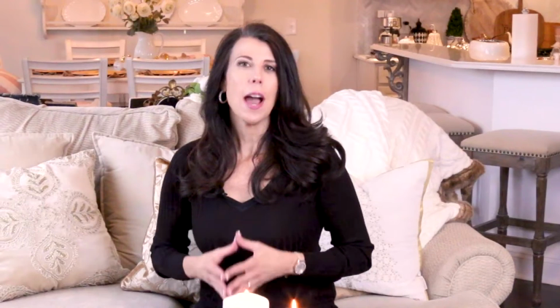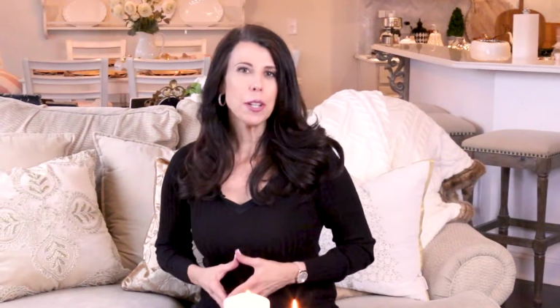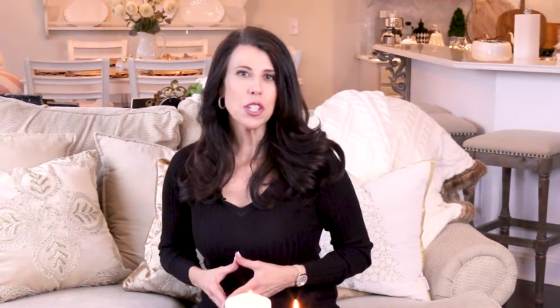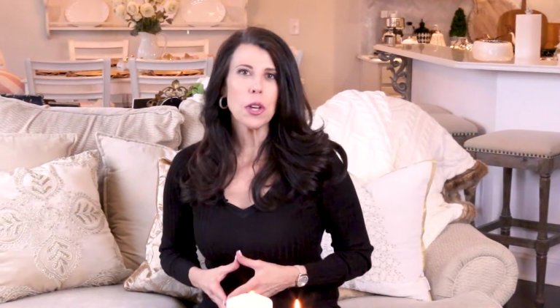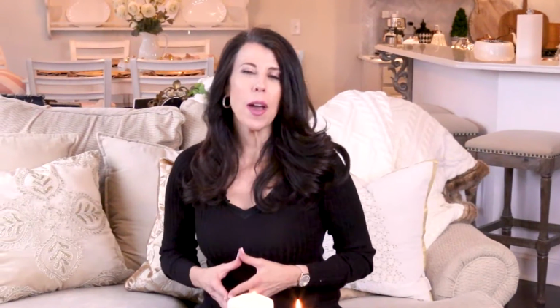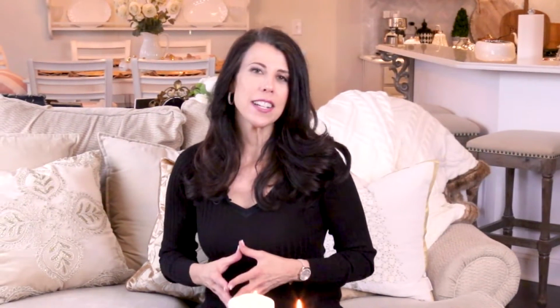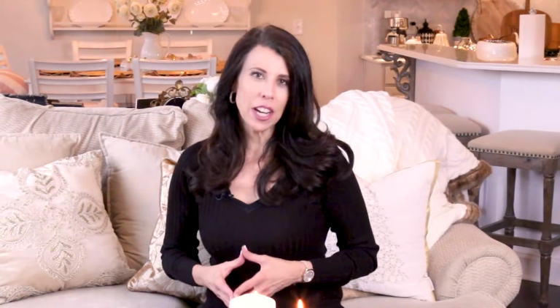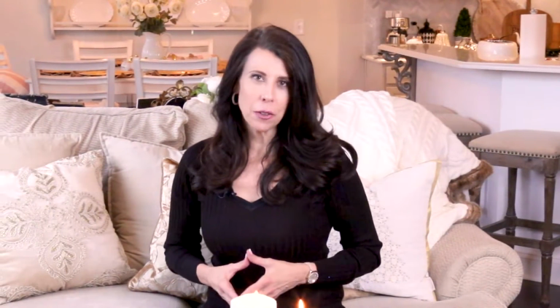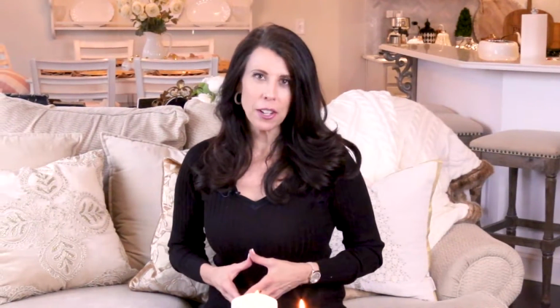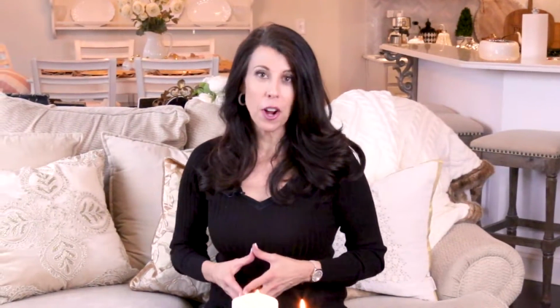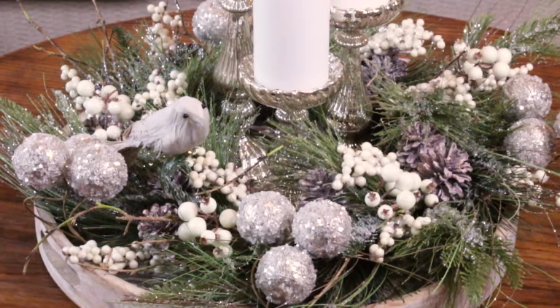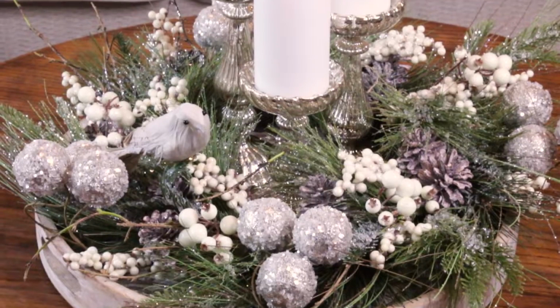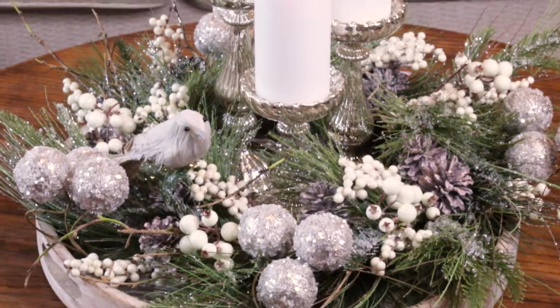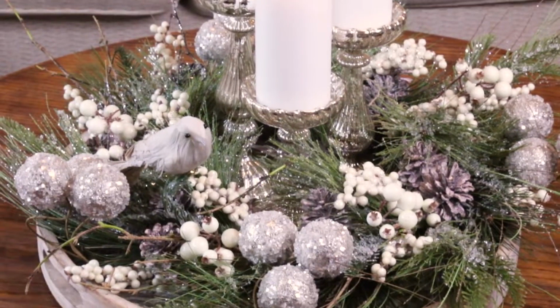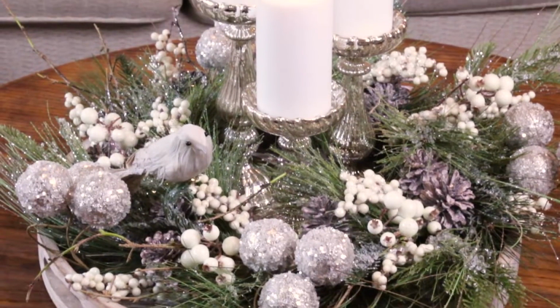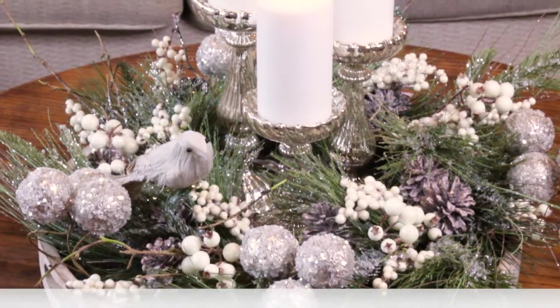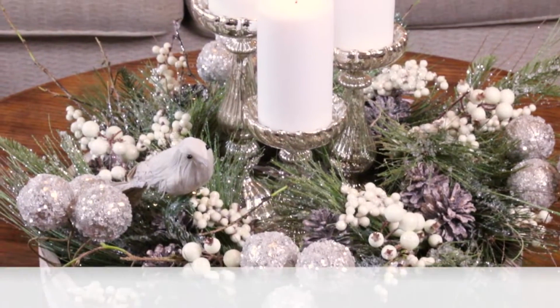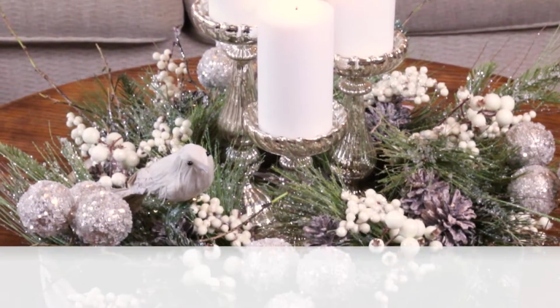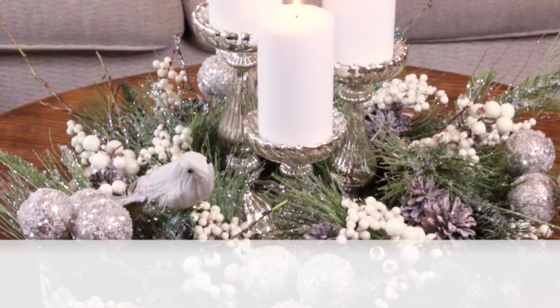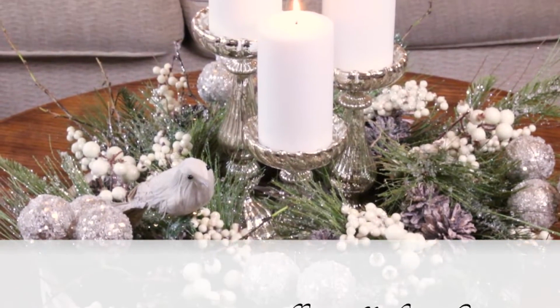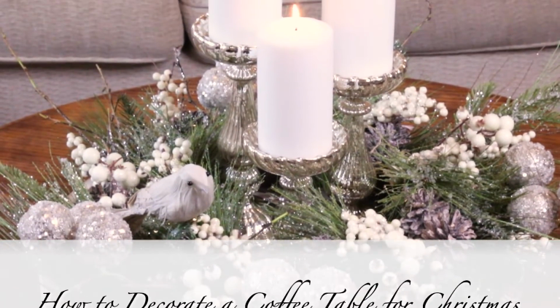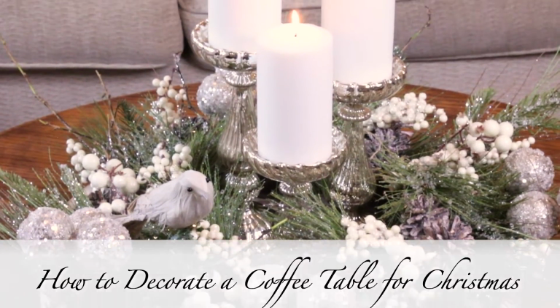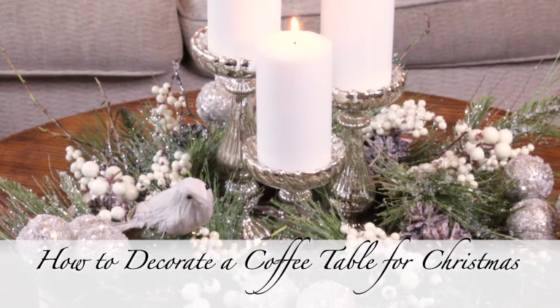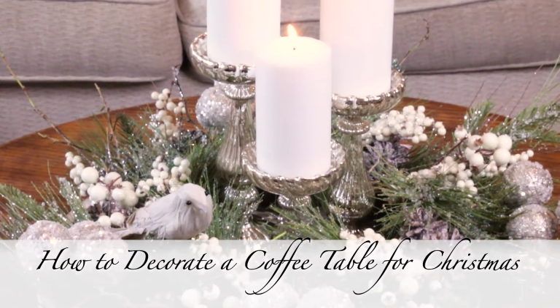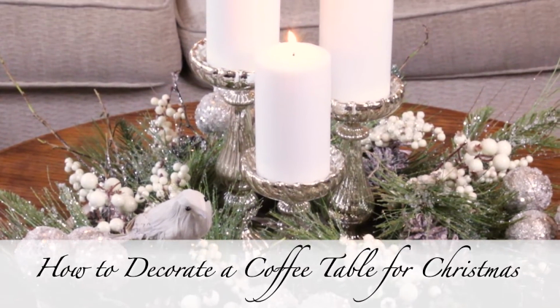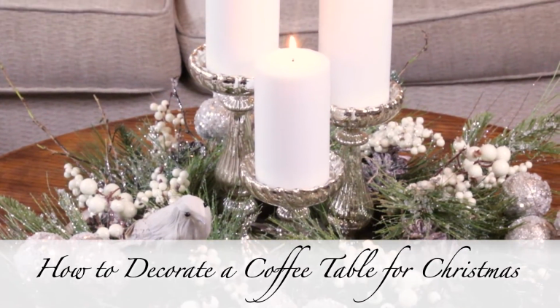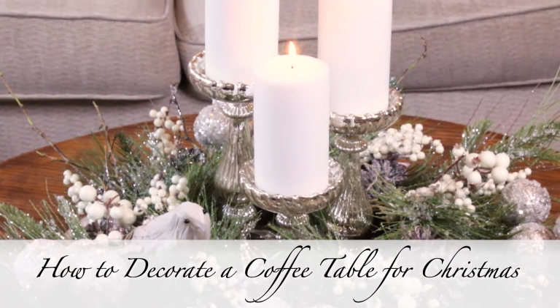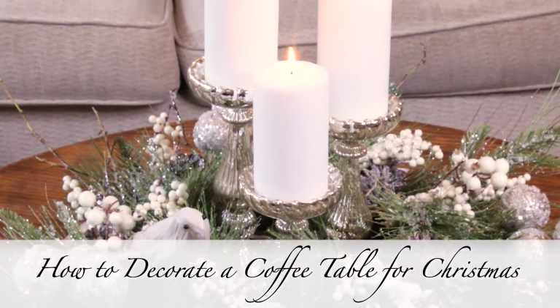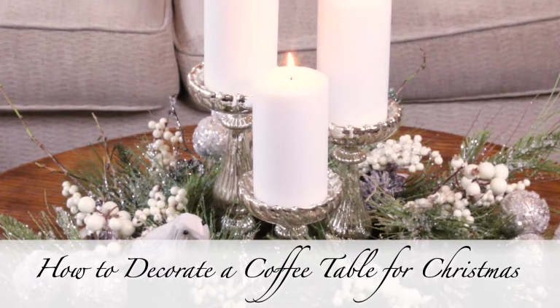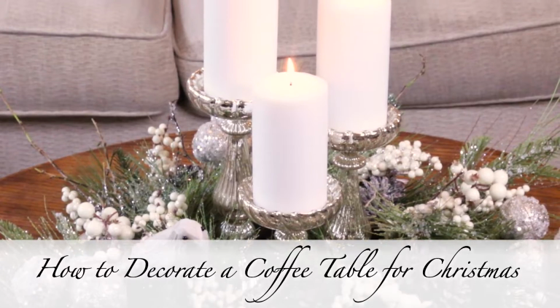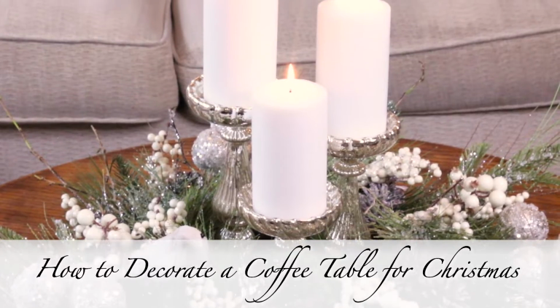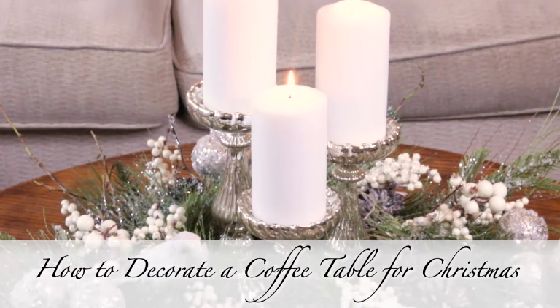I'm going to show you how to decorate your coffee table for Christmas. It's so easy and so elegant.